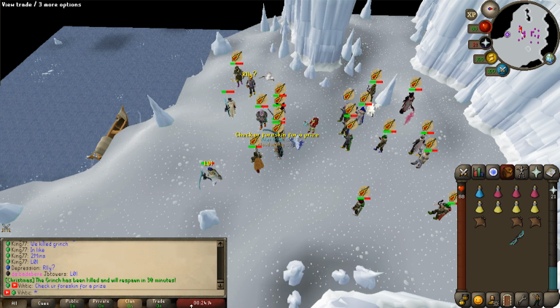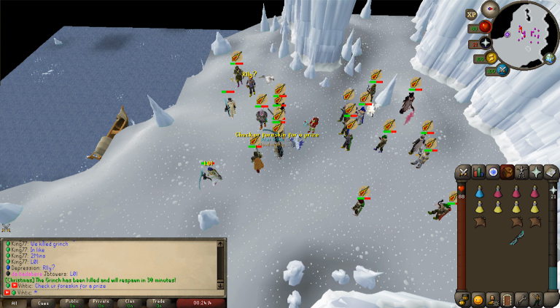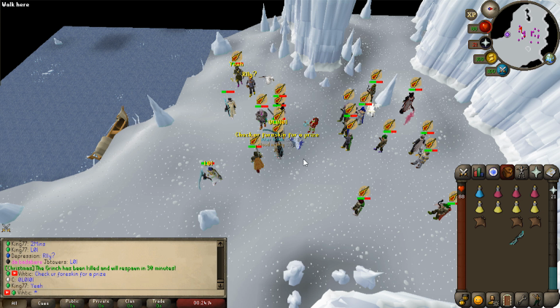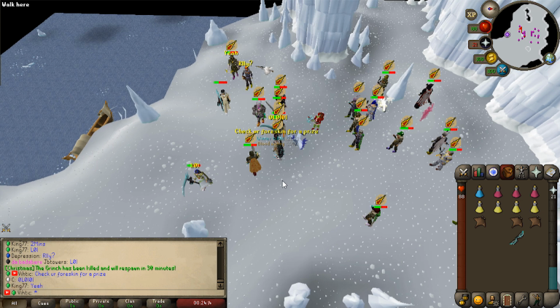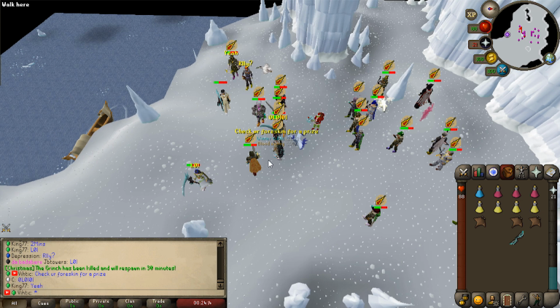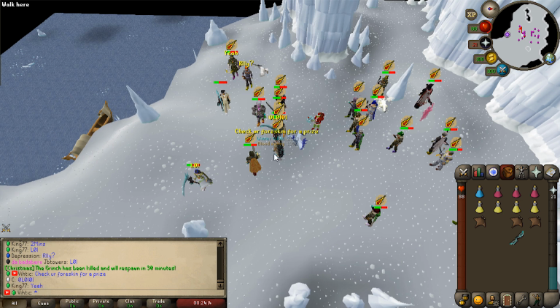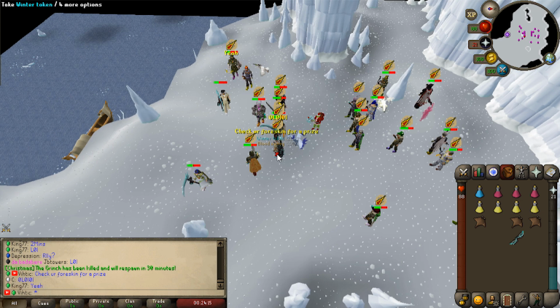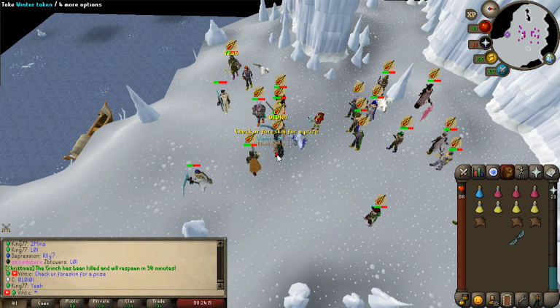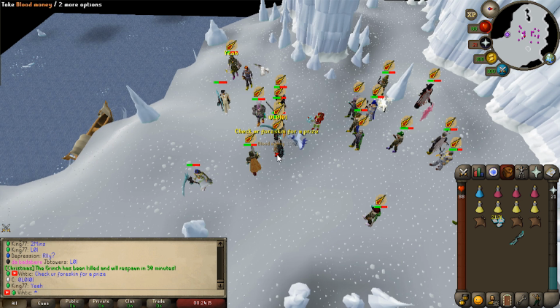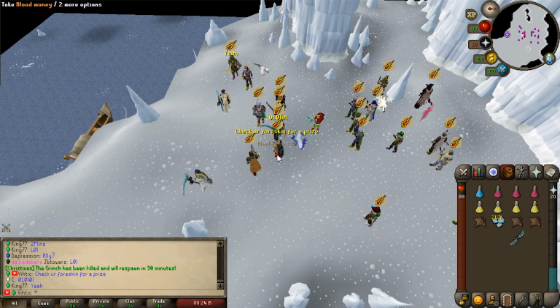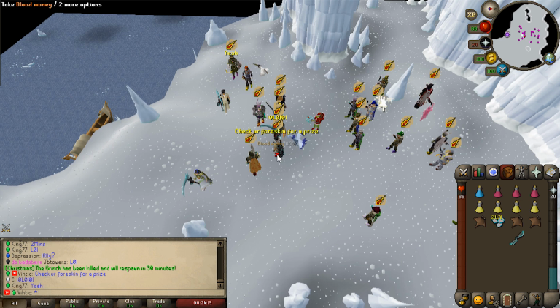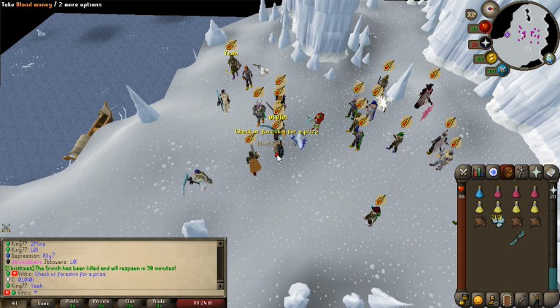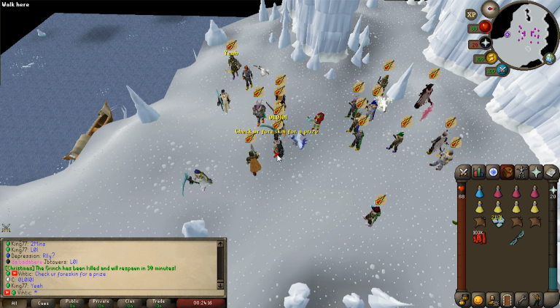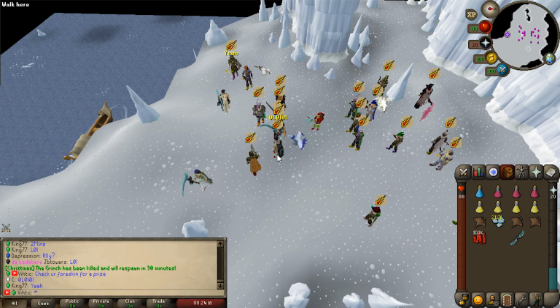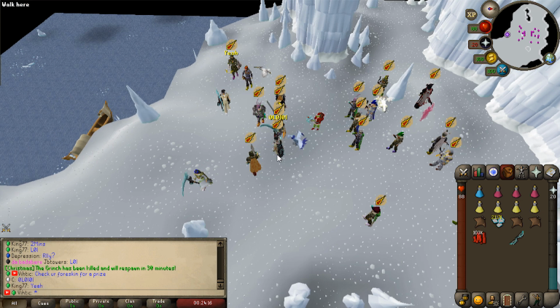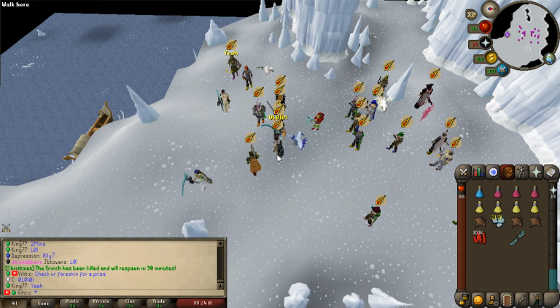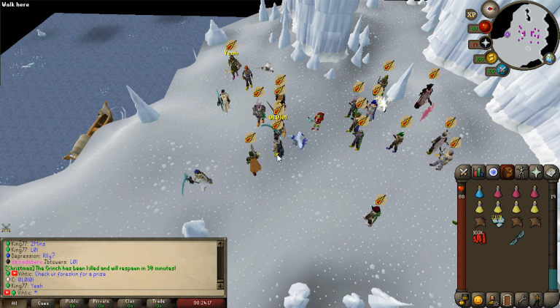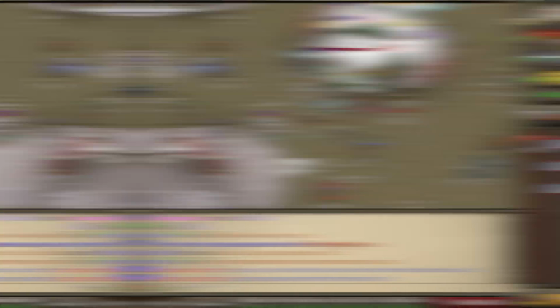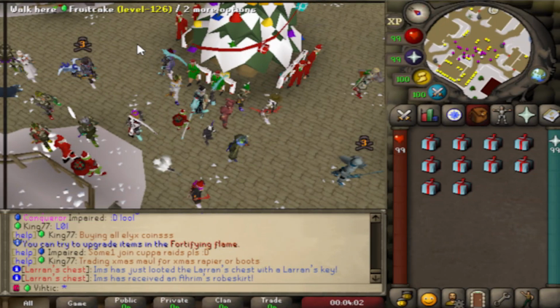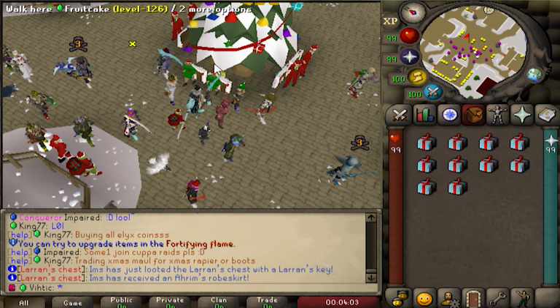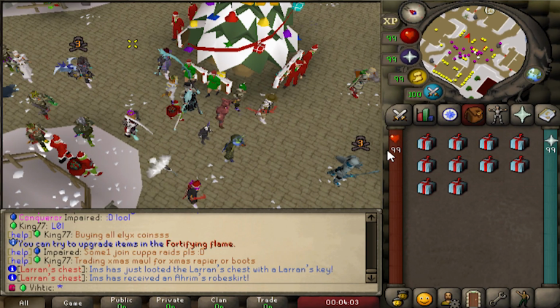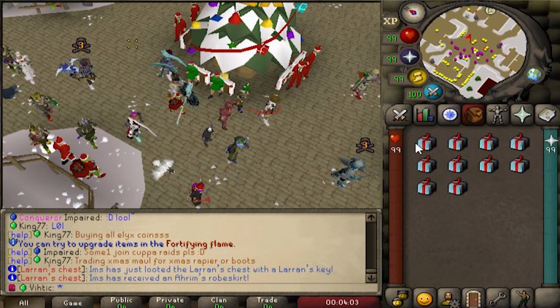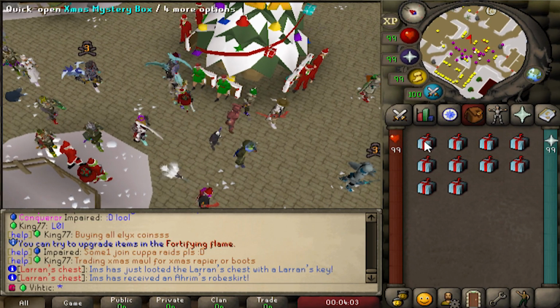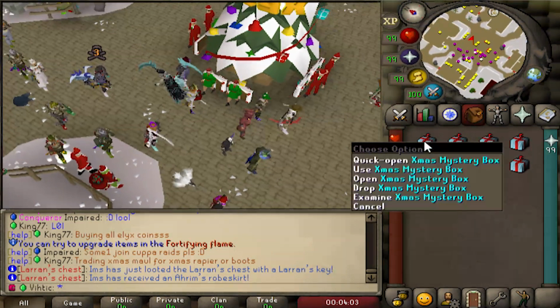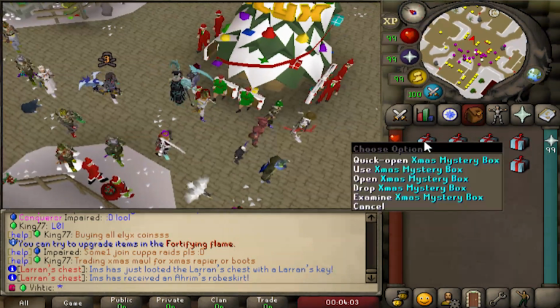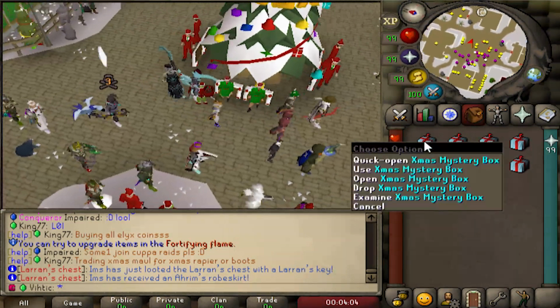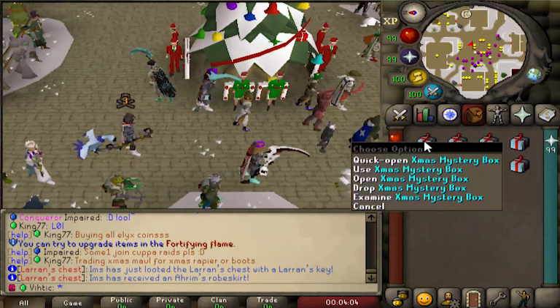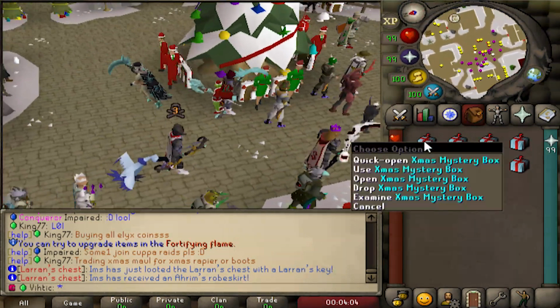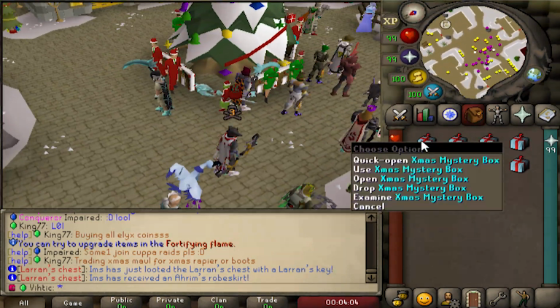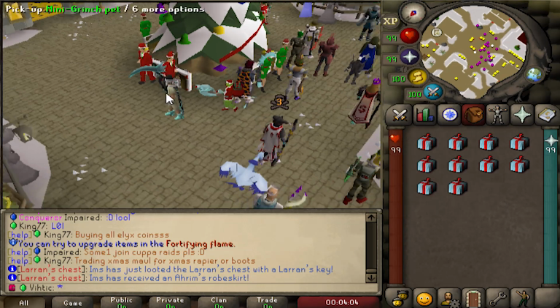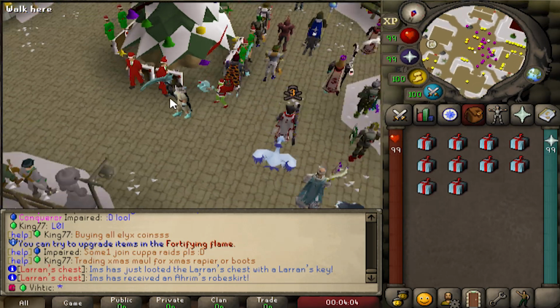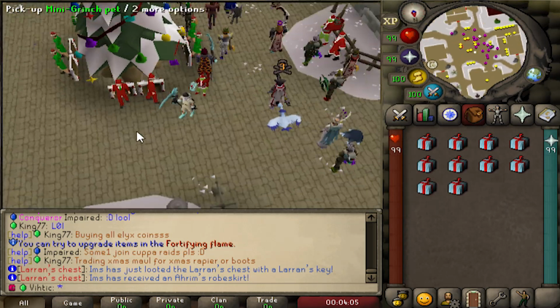The boss is popping off - there are a ton of people here for good reason. We take him down and get ourselves 21k winter tokens and 103k blood money. Not bad!